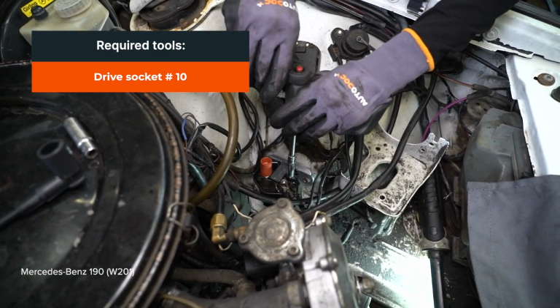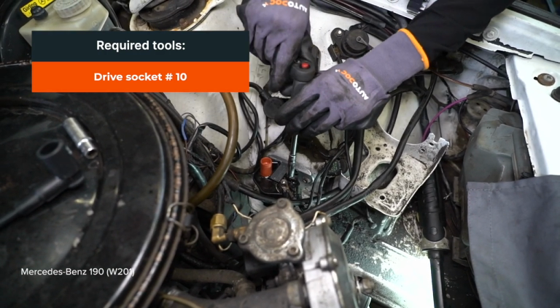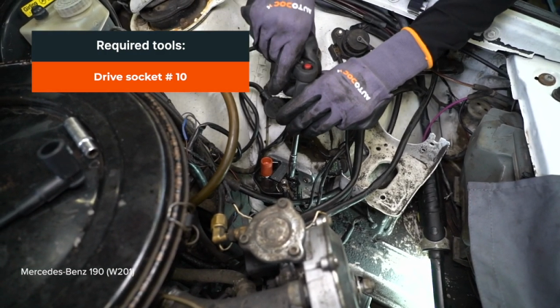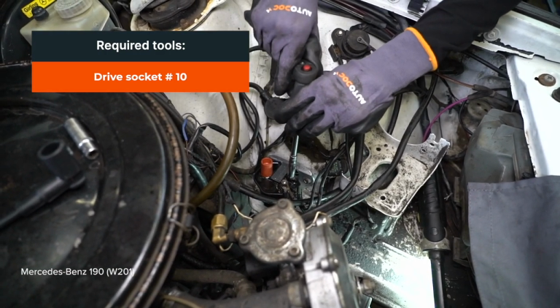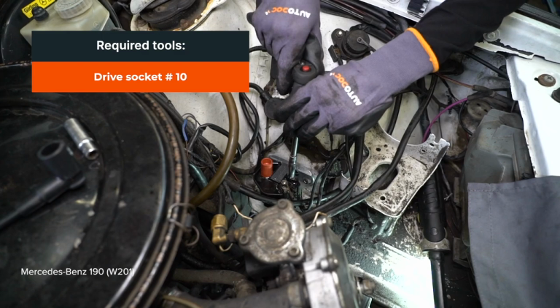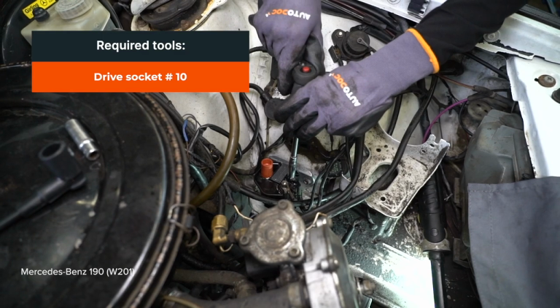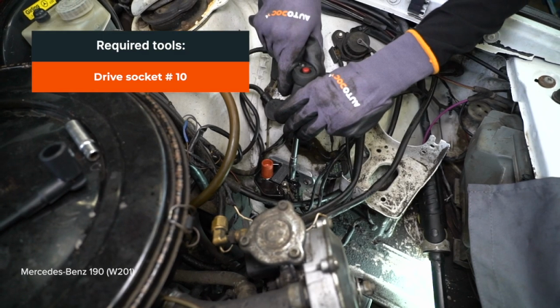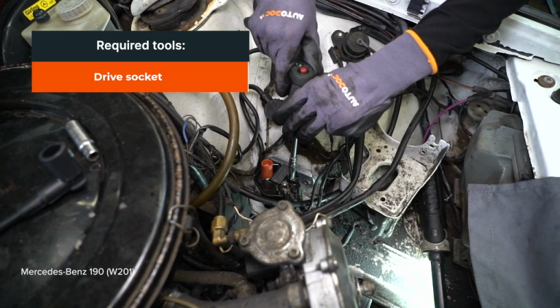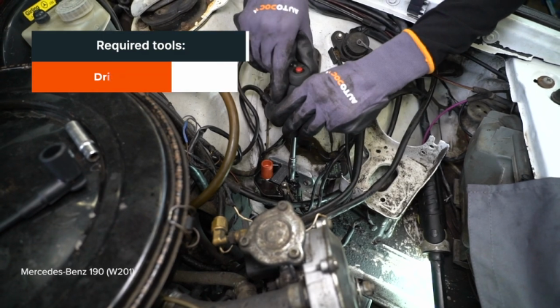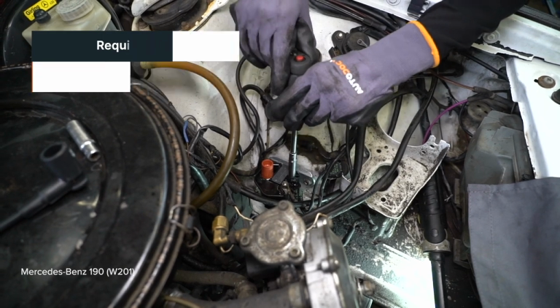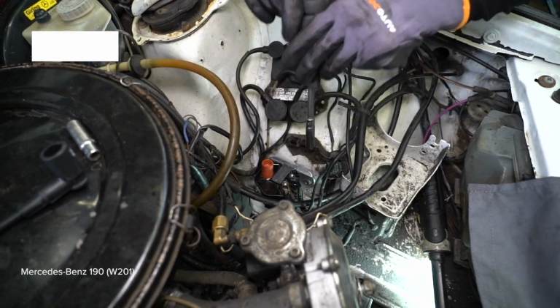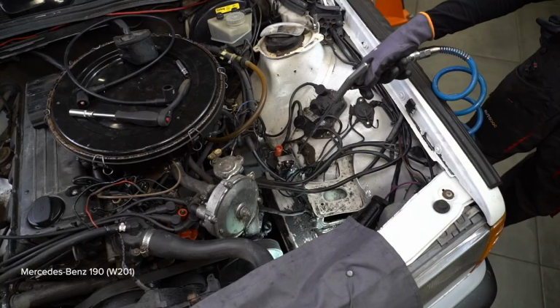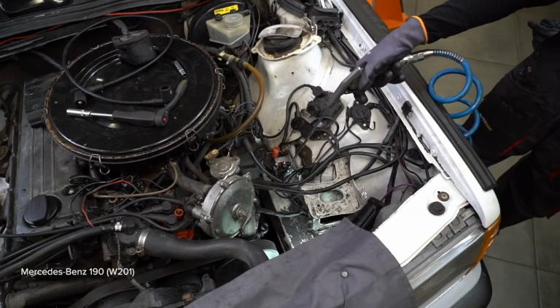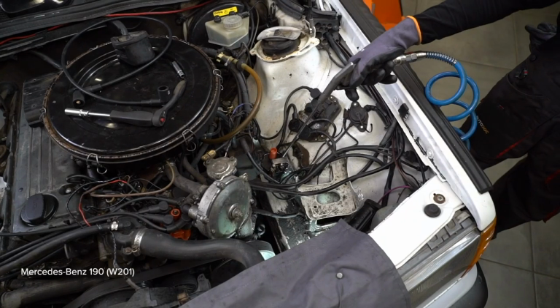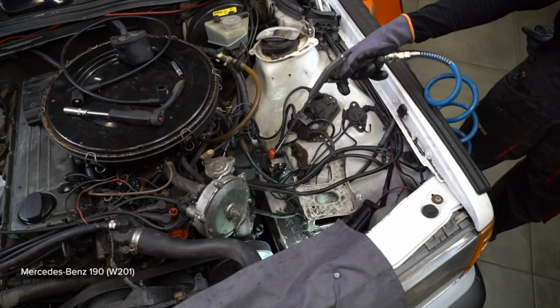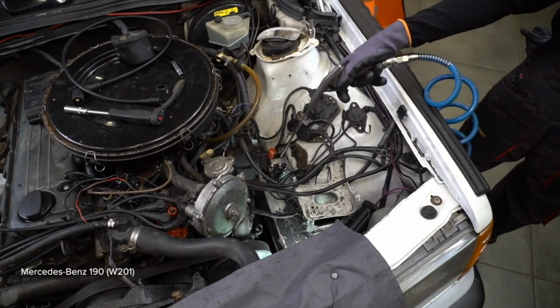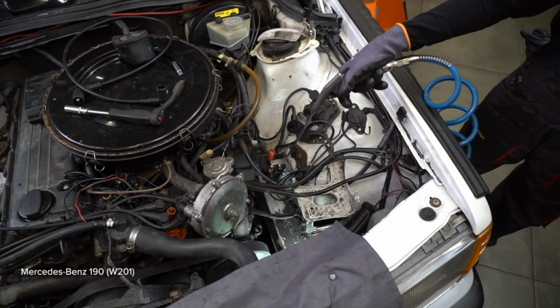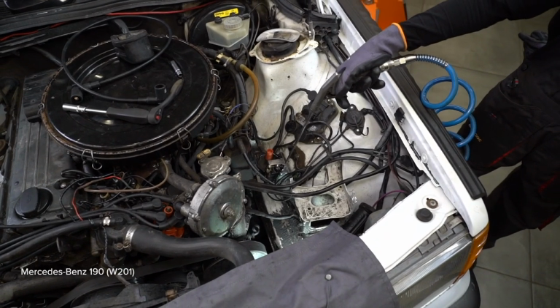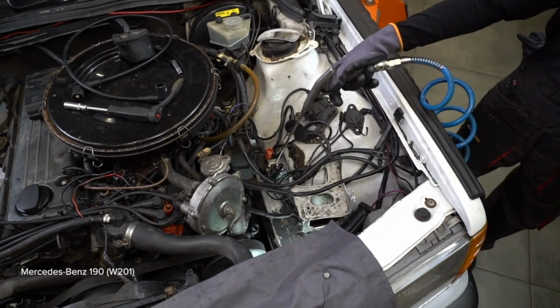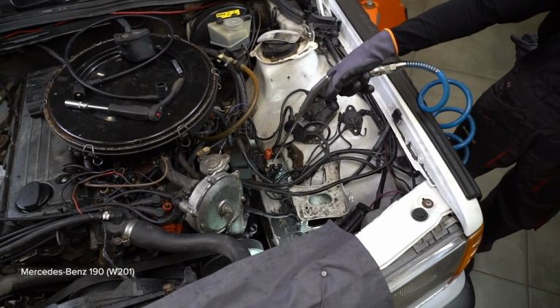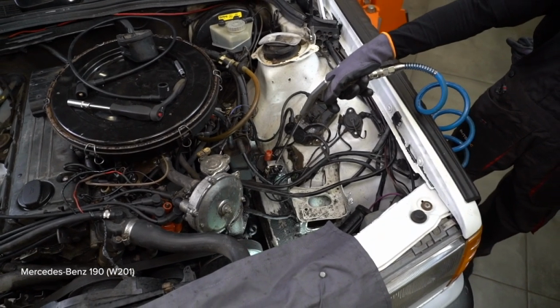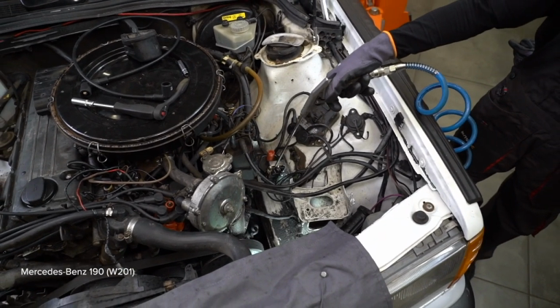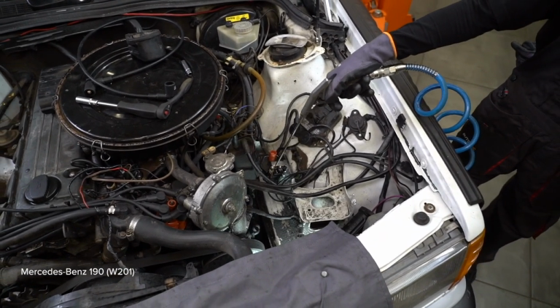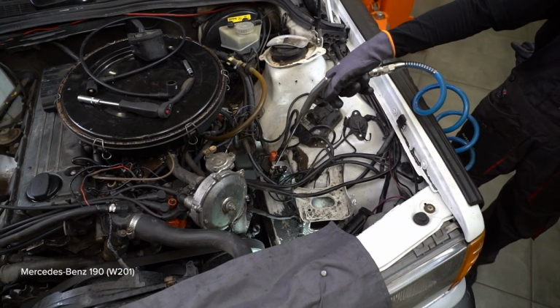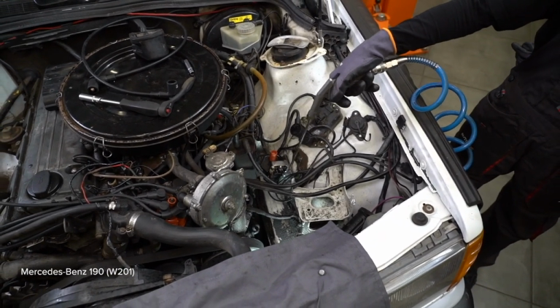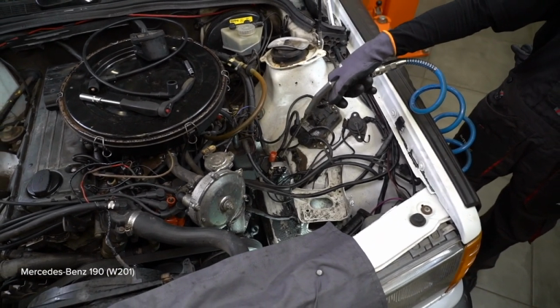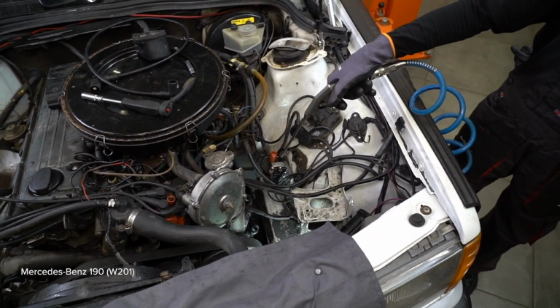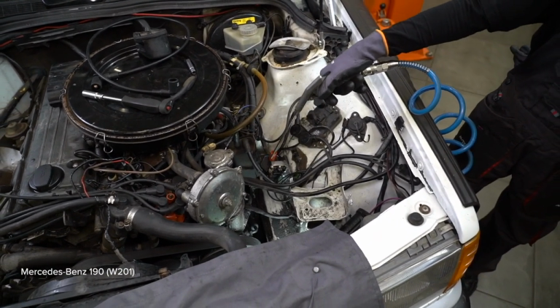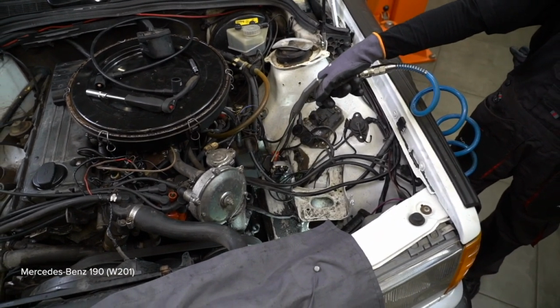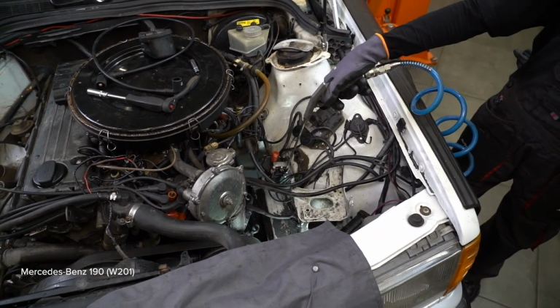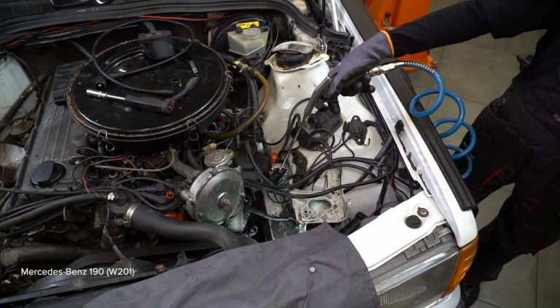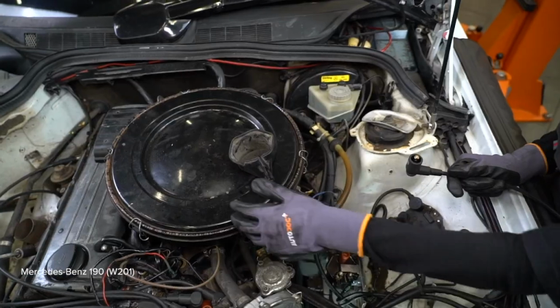Install the brake system. Install the brake system. Install the brake system.